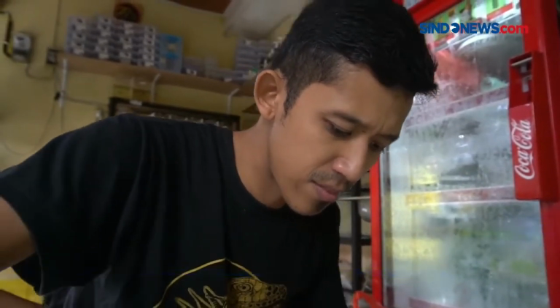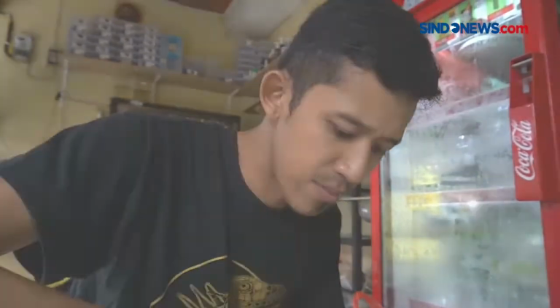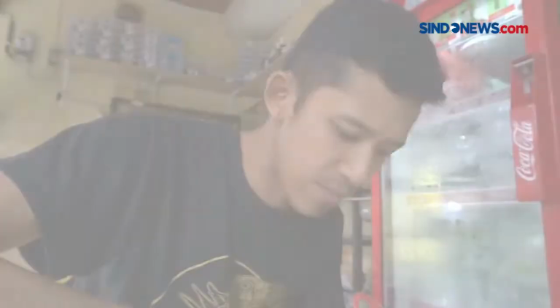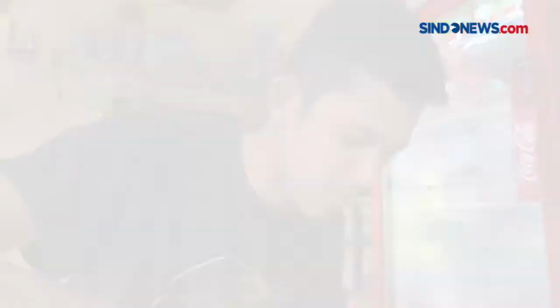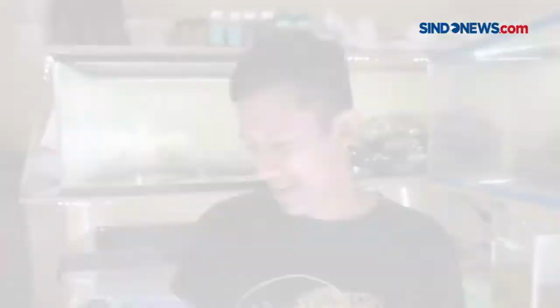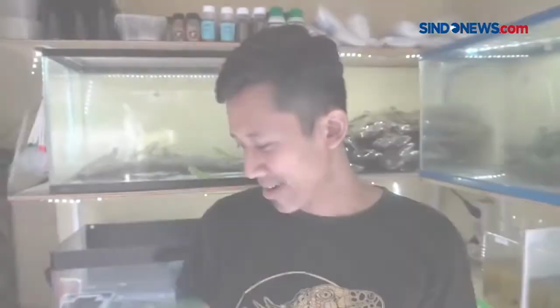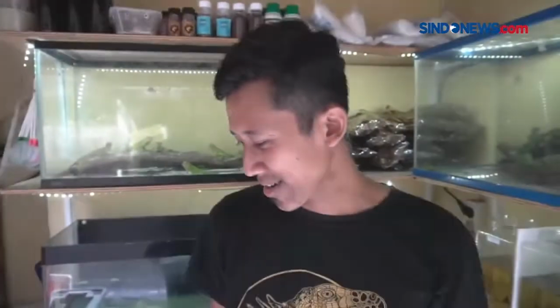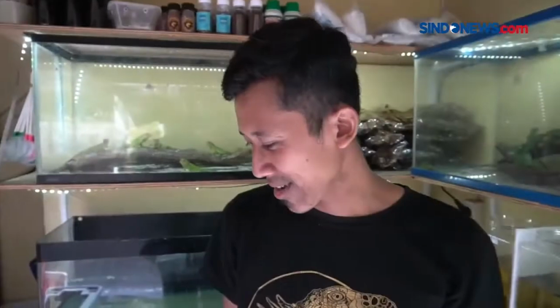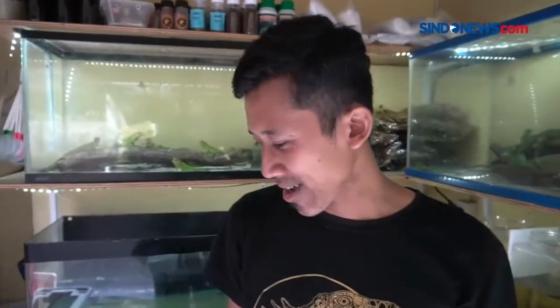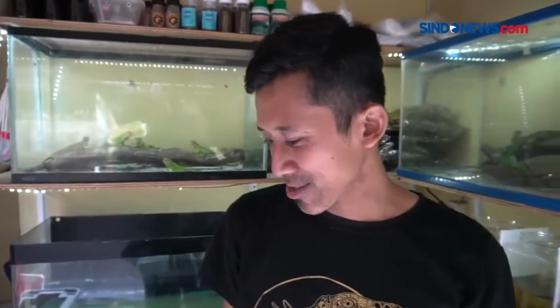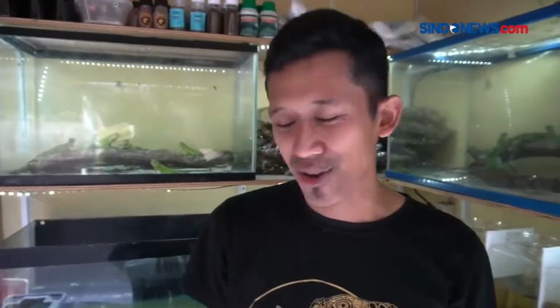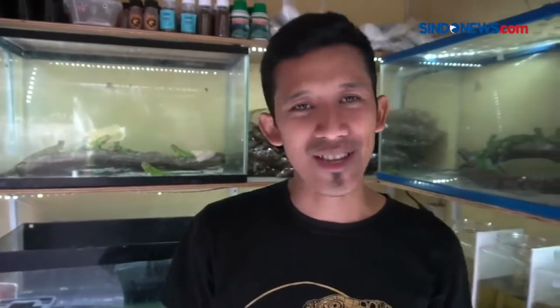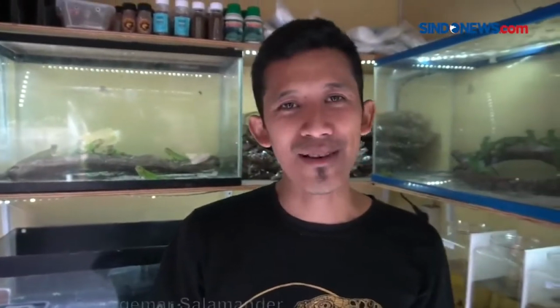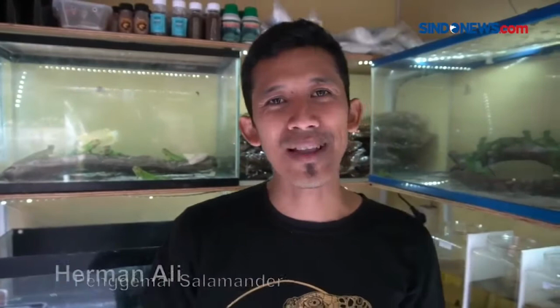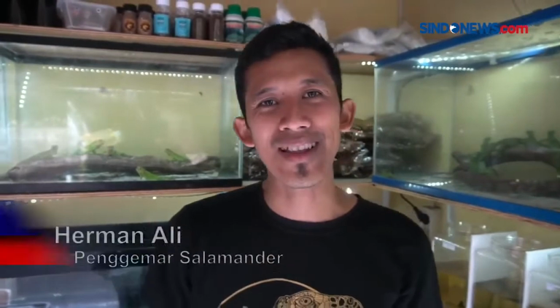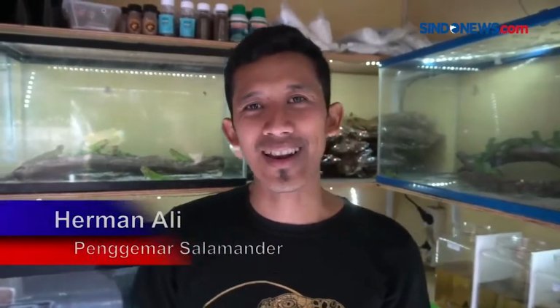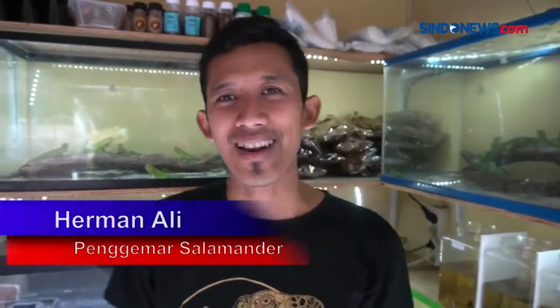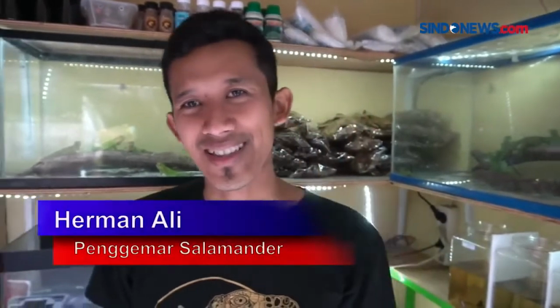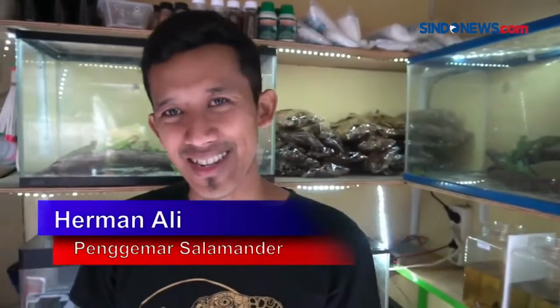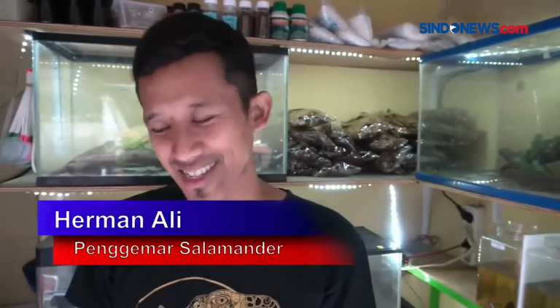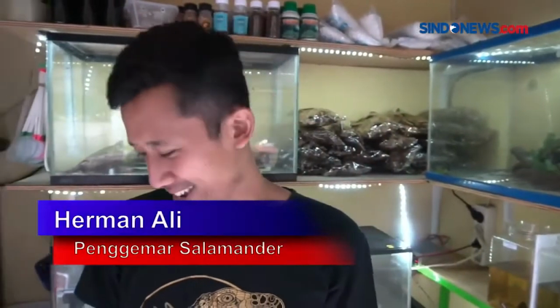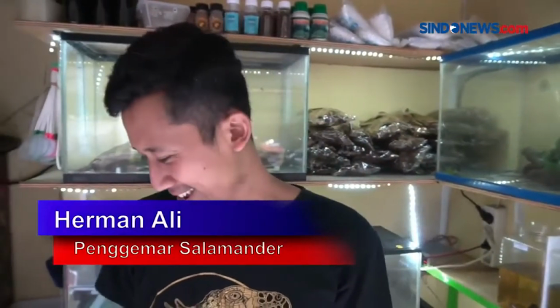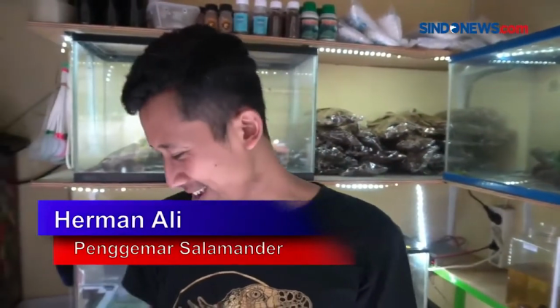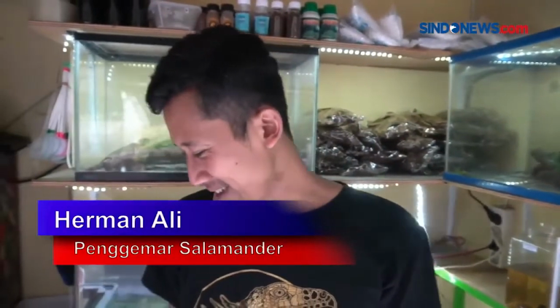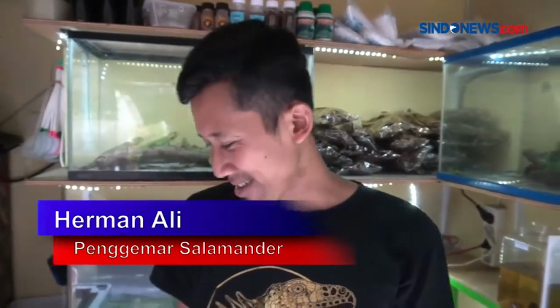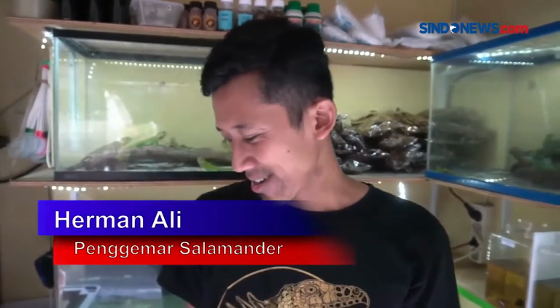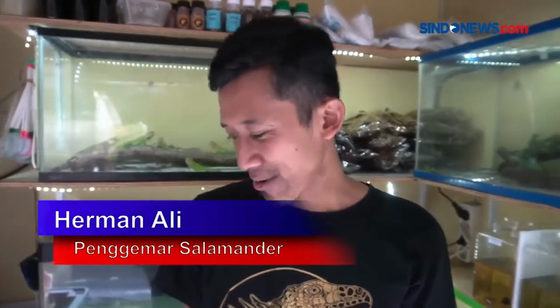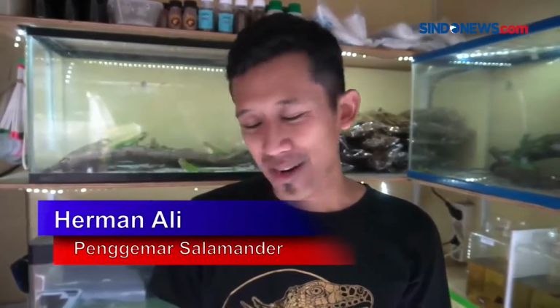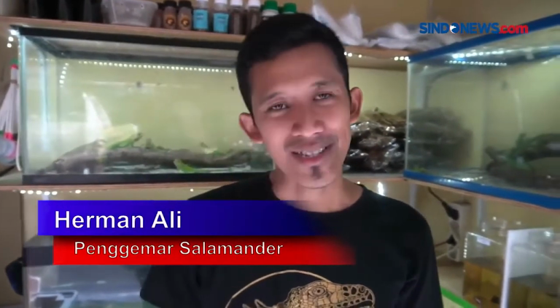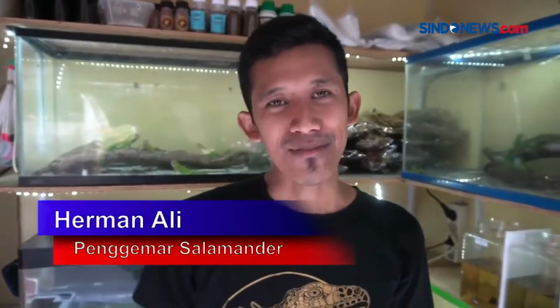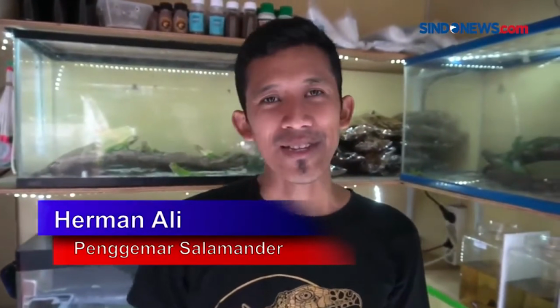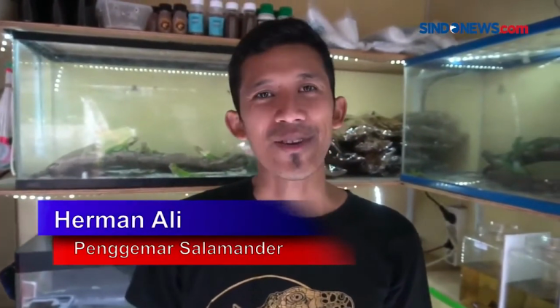This is an axolotl salamander. It's from Mexico.